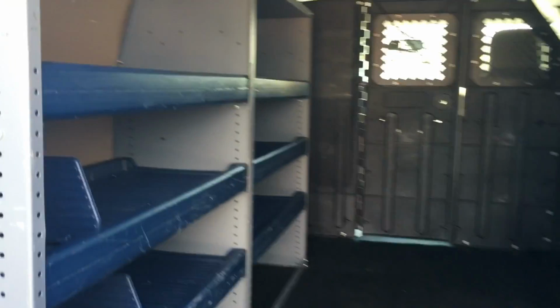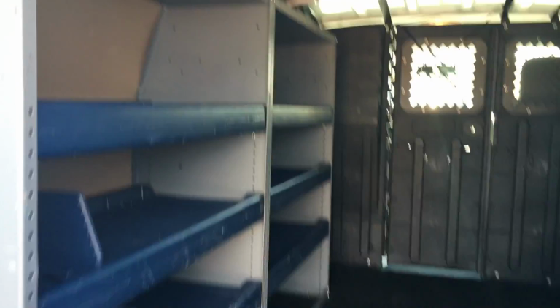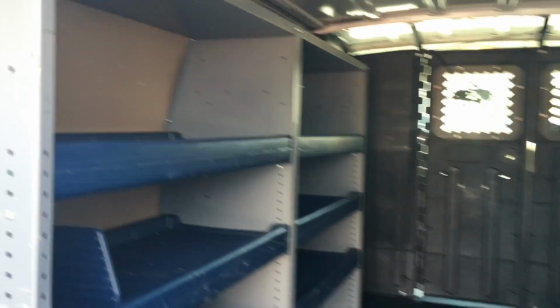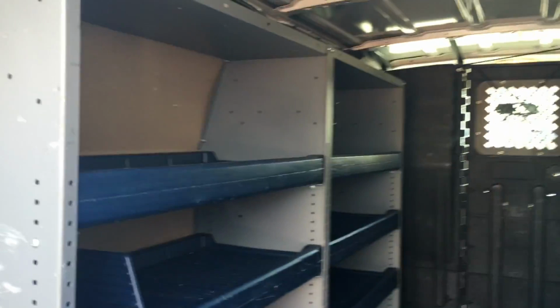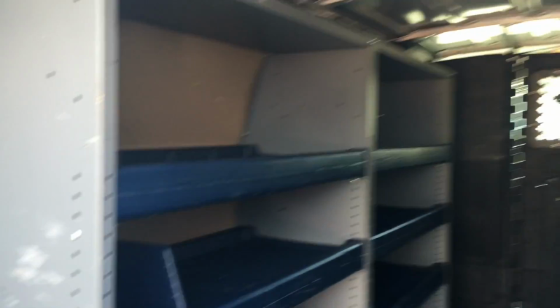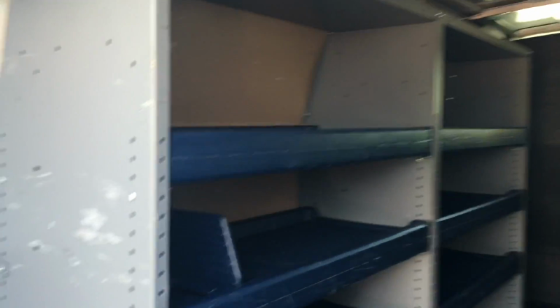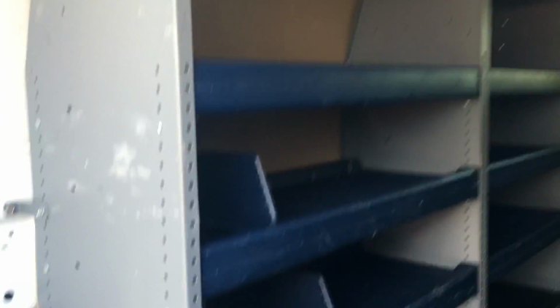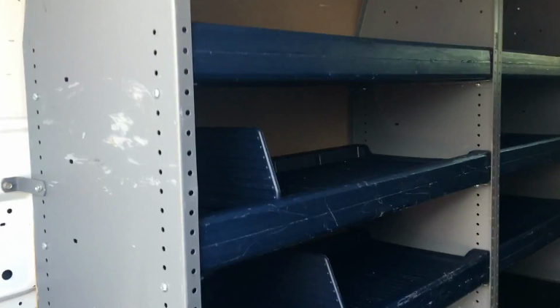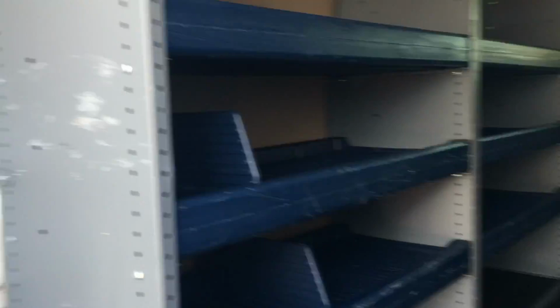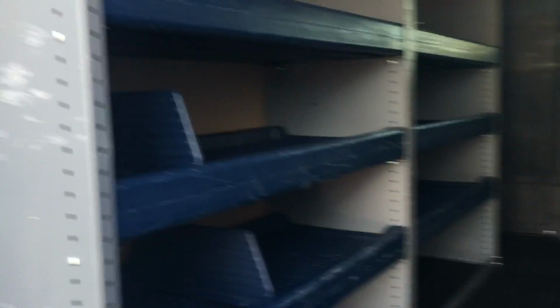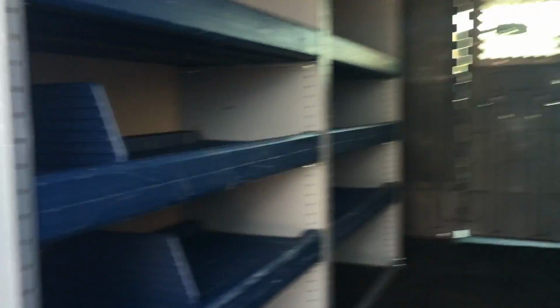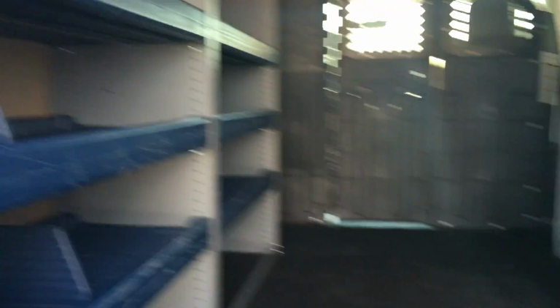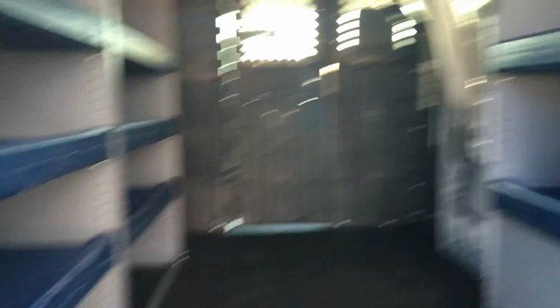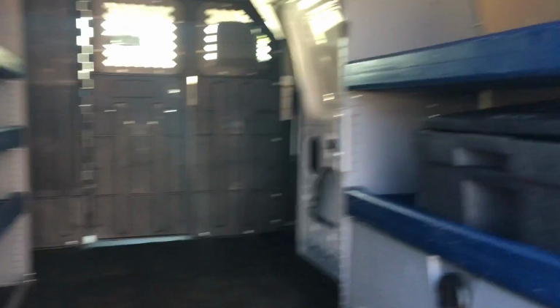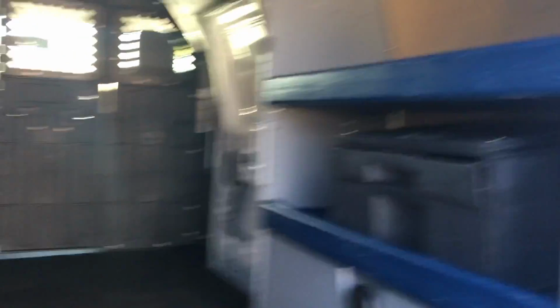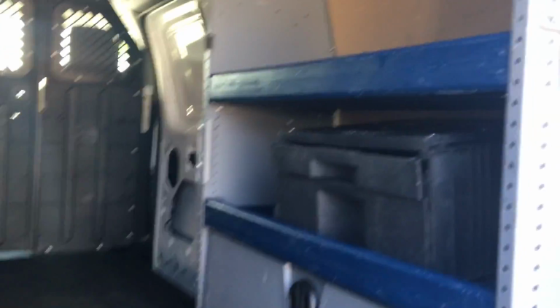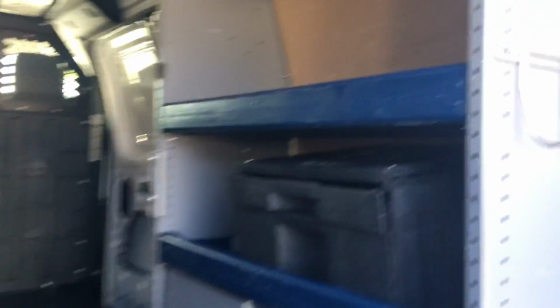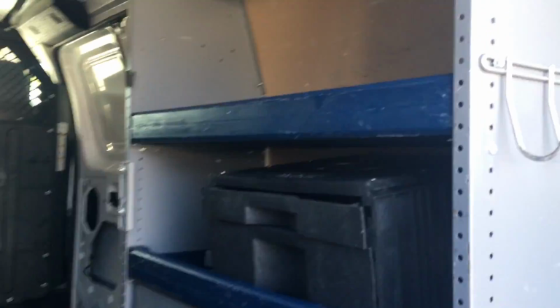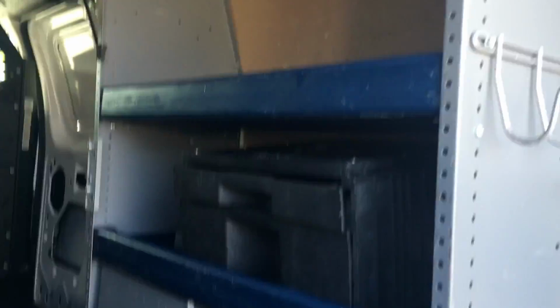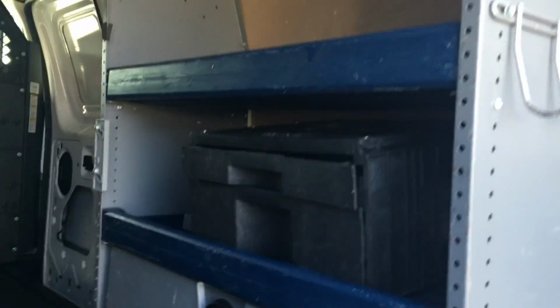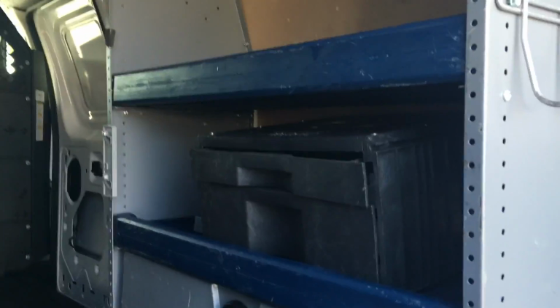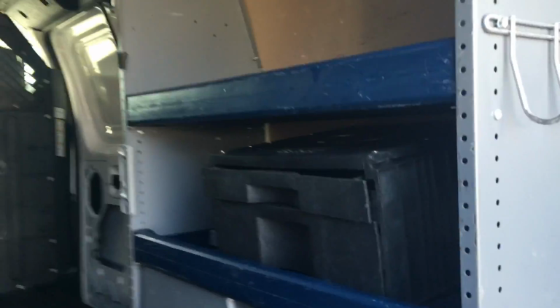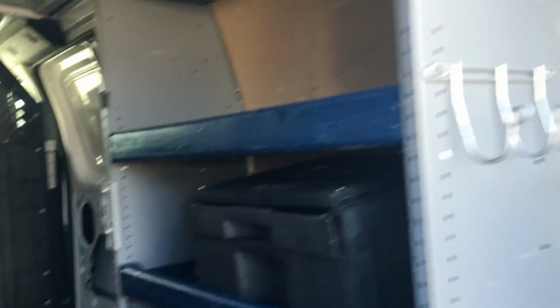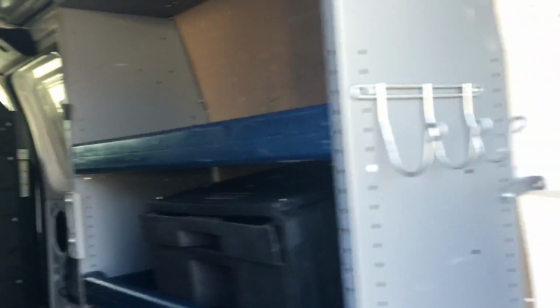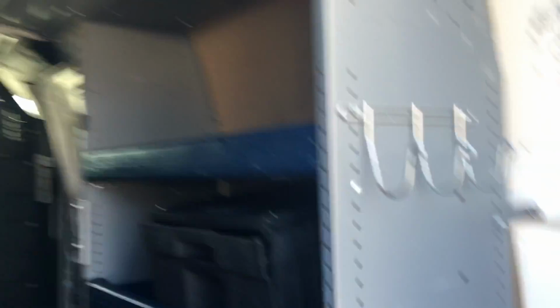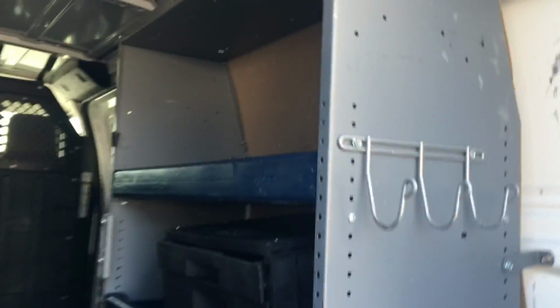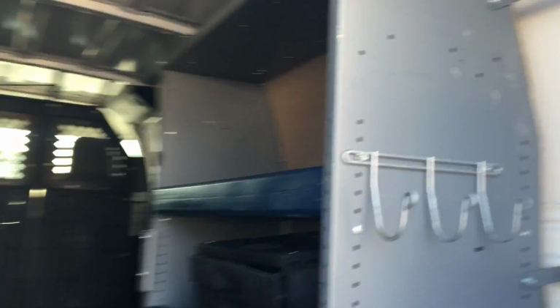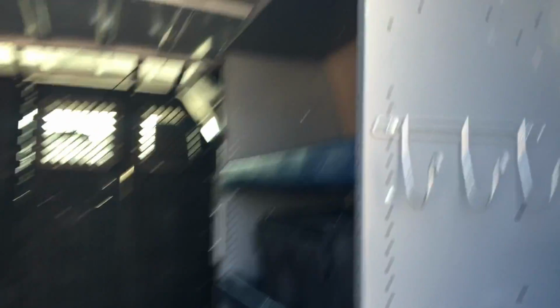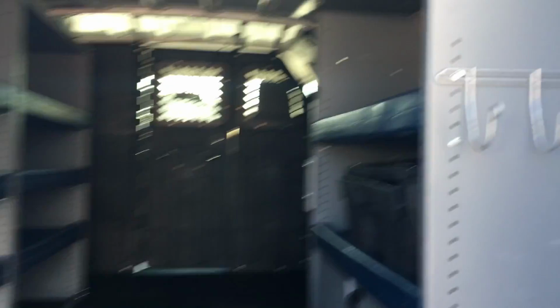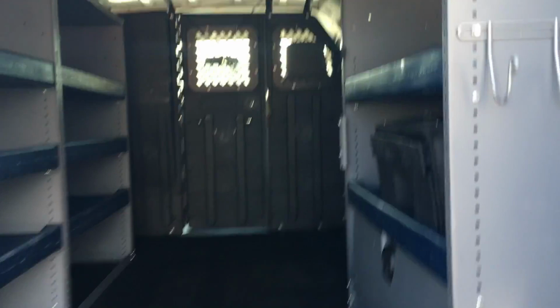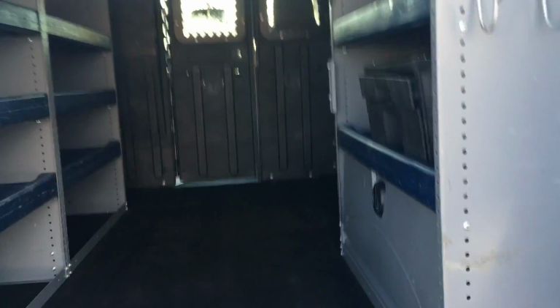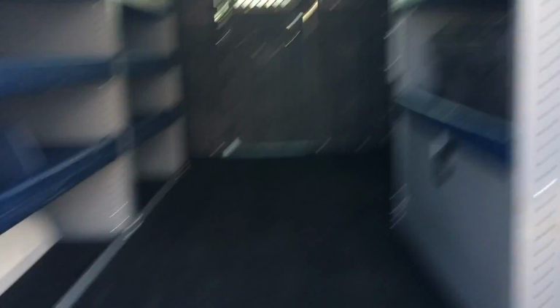Inside you can clearly see these shelves. These are gonna be great for storing your tools and whatever your company needs to use.